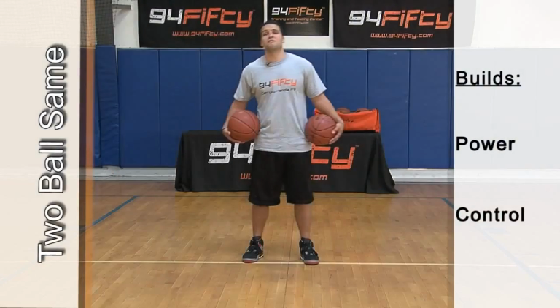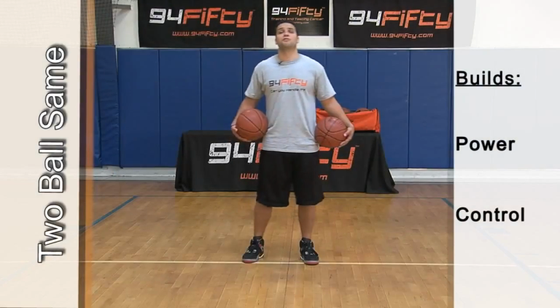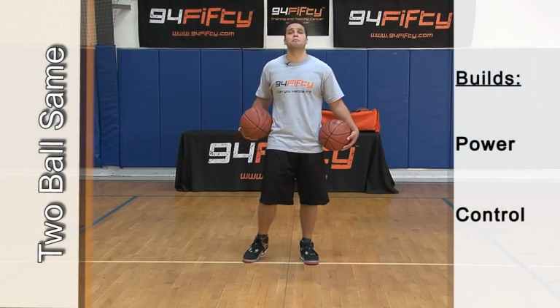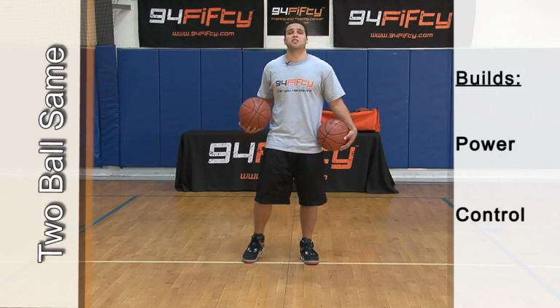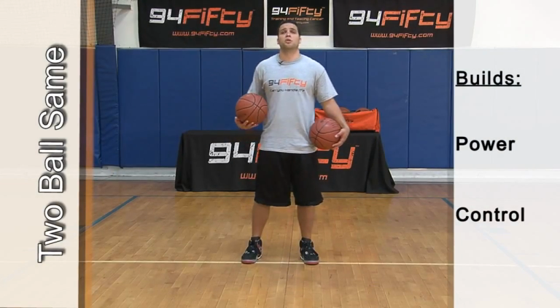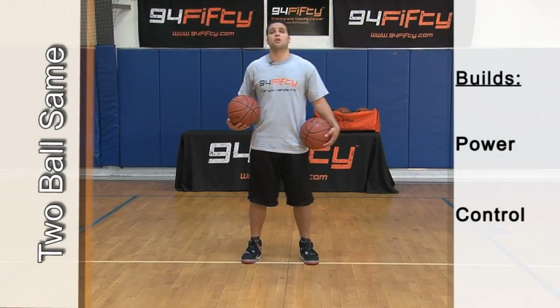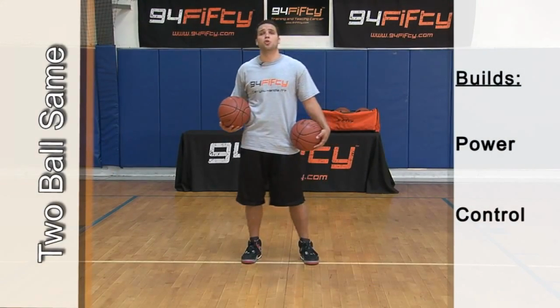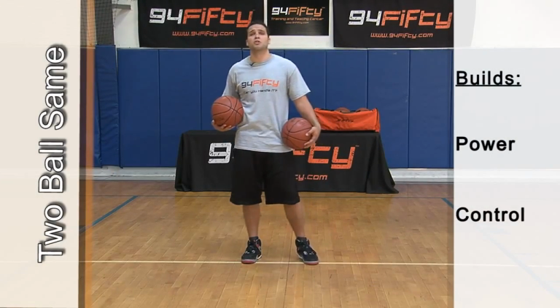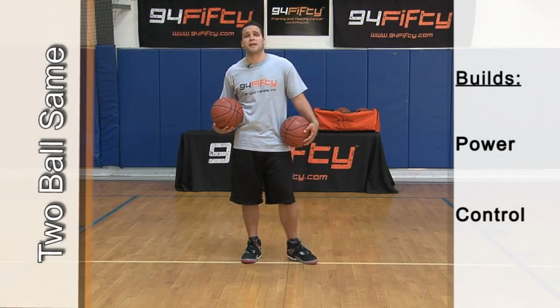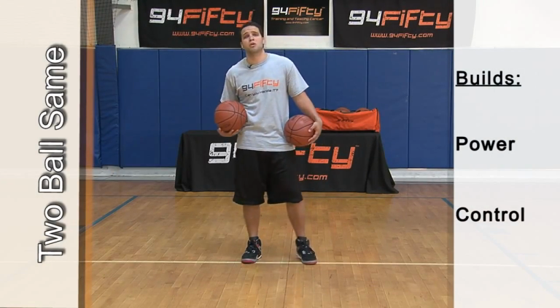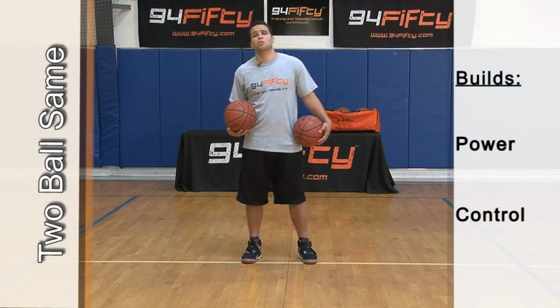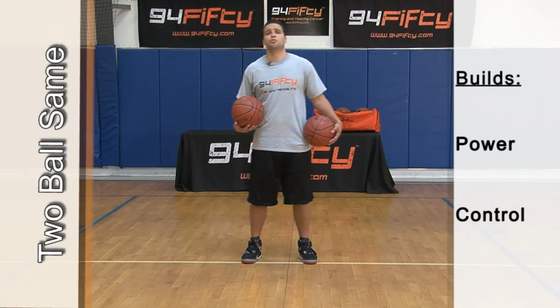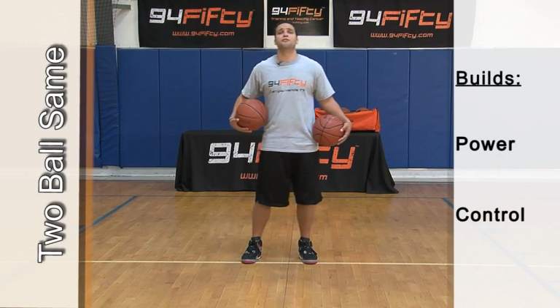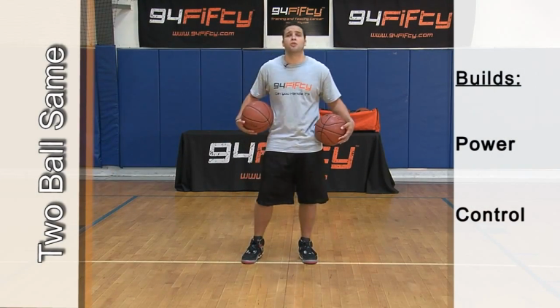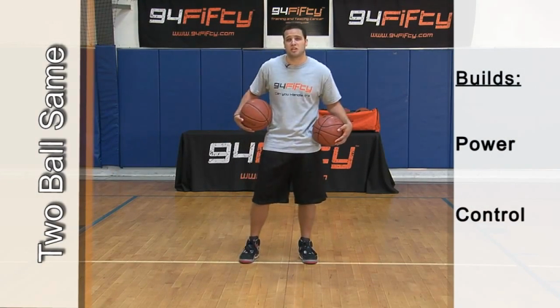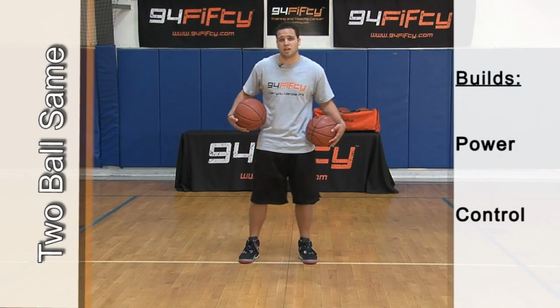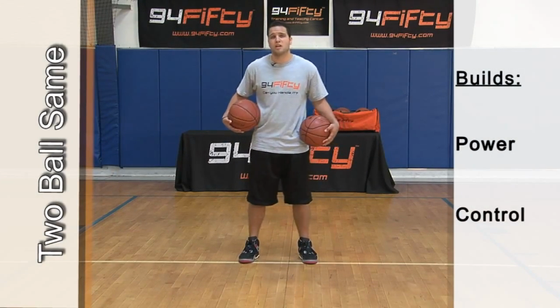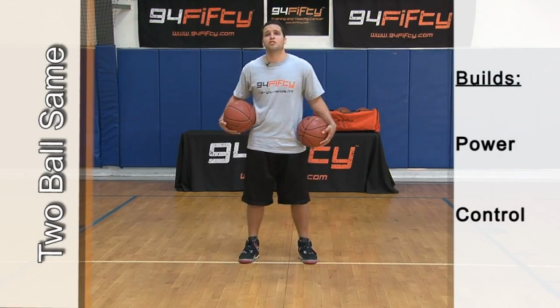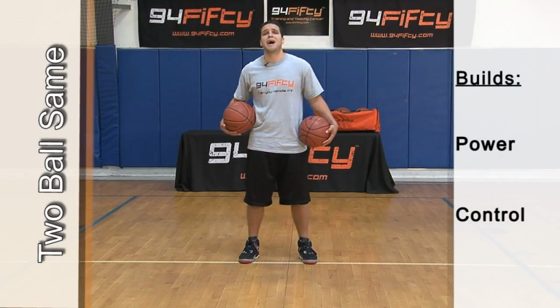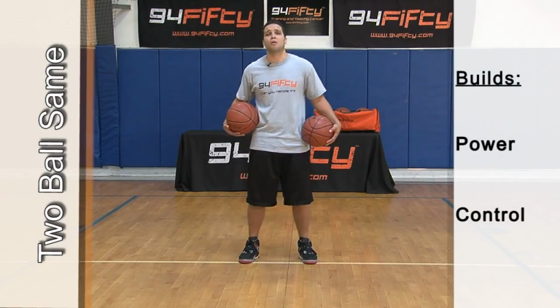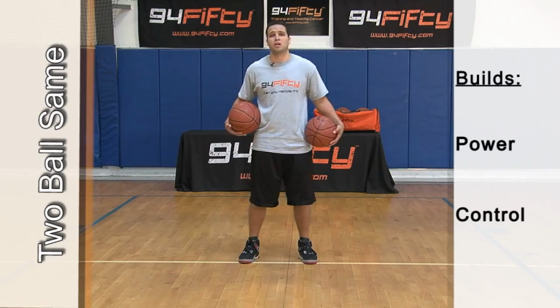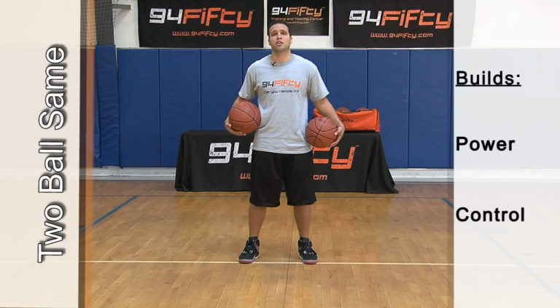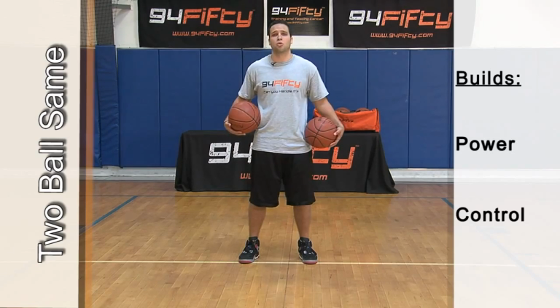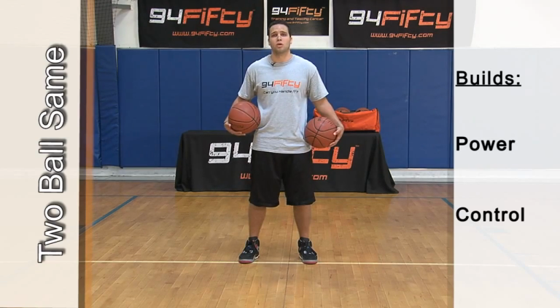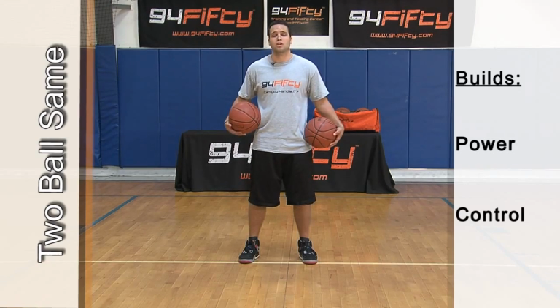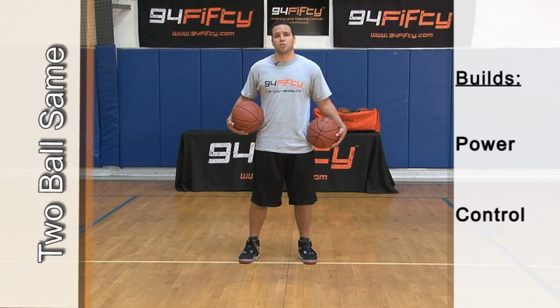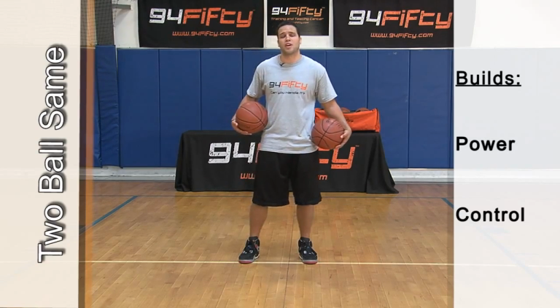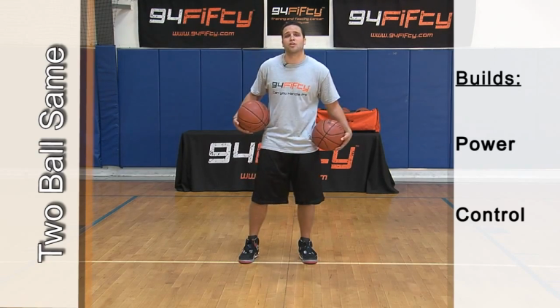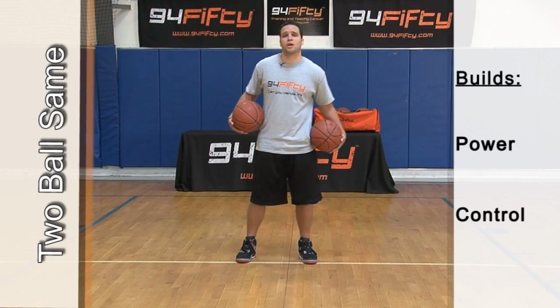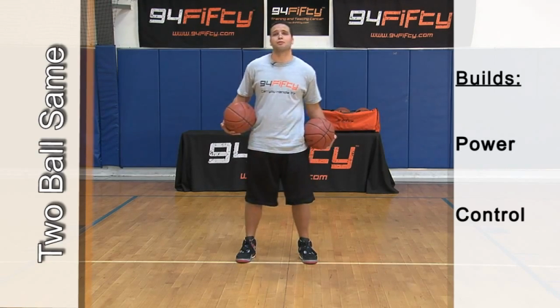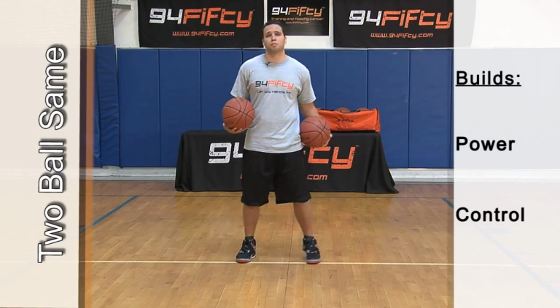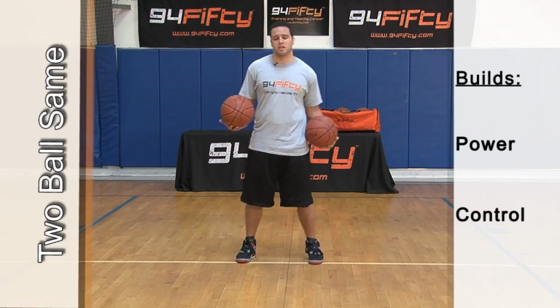What we have is a very basic drill called two ball same. What you're really focusing on is your power and control. I'm going to show you how to do it at full speed.